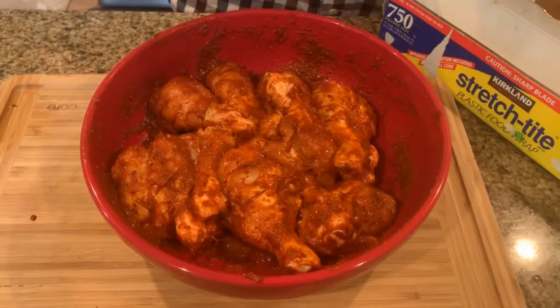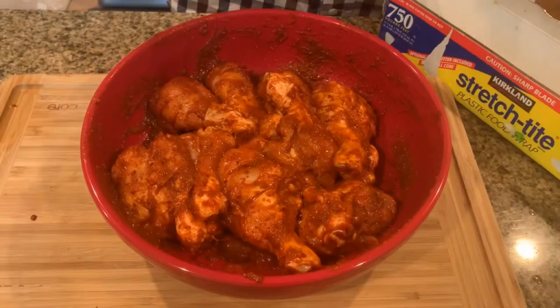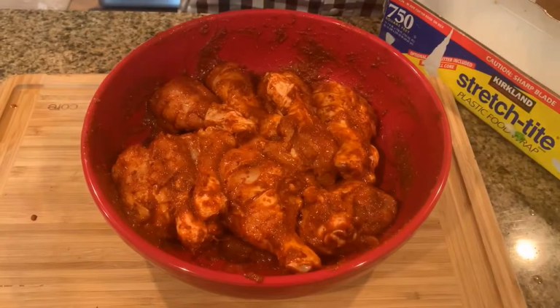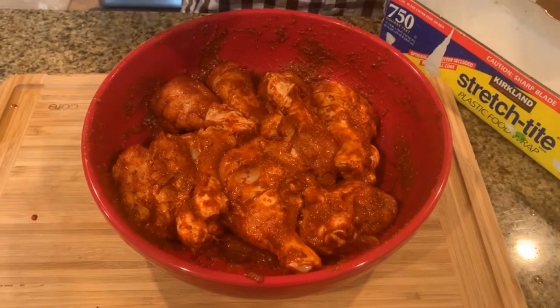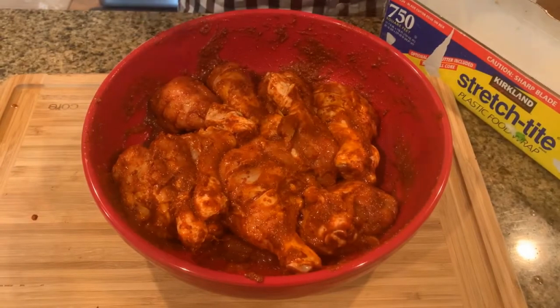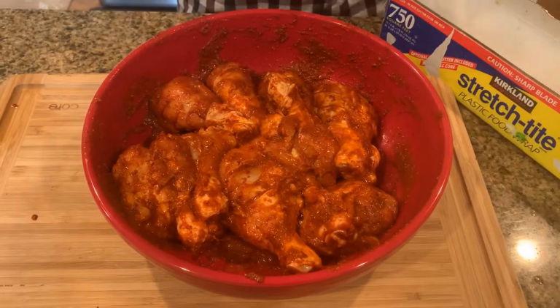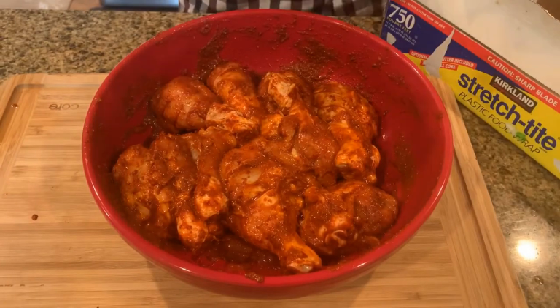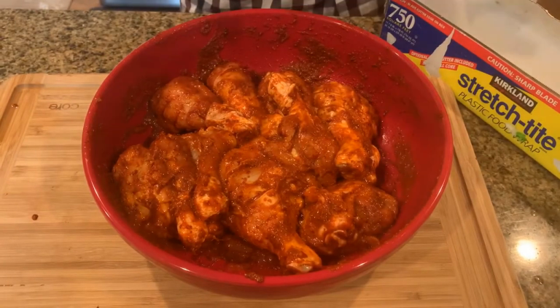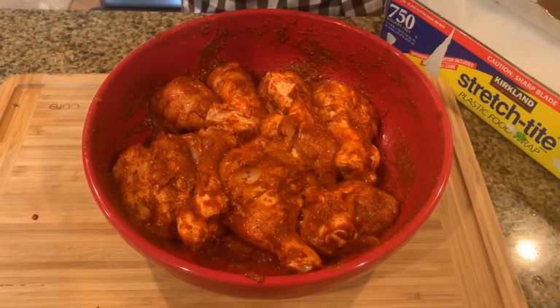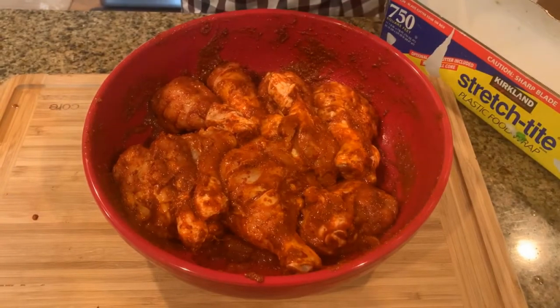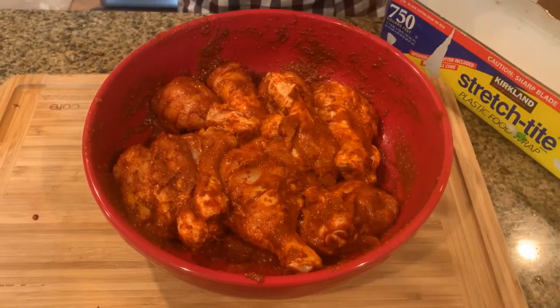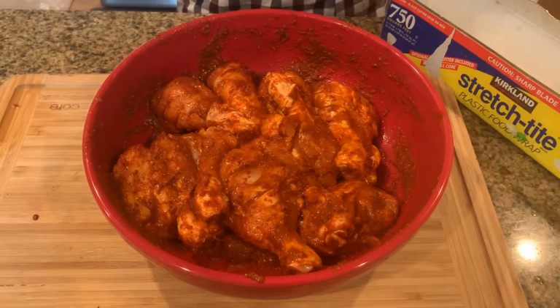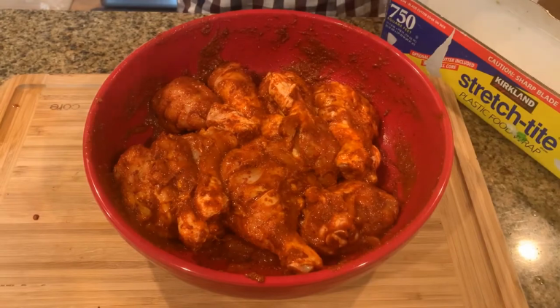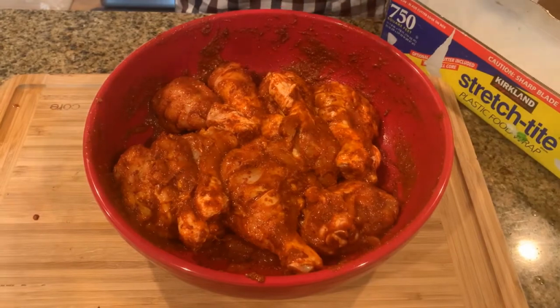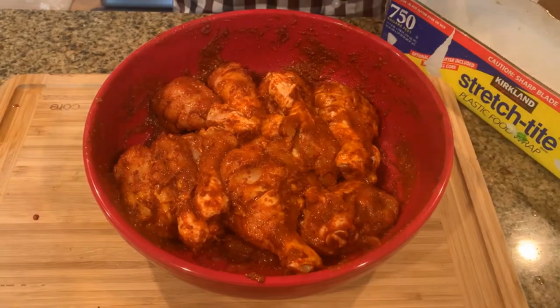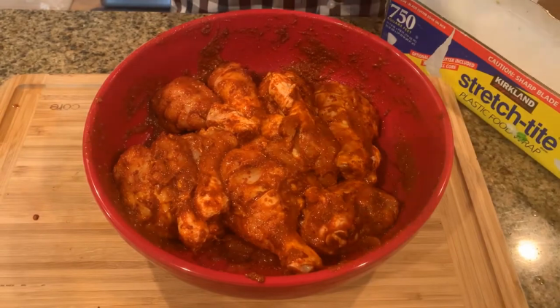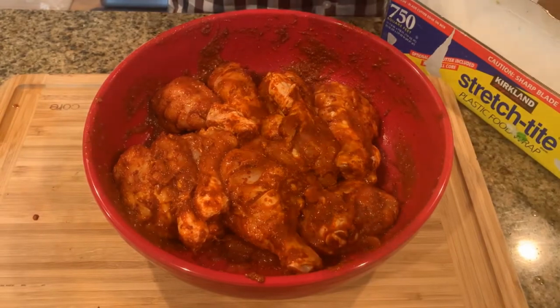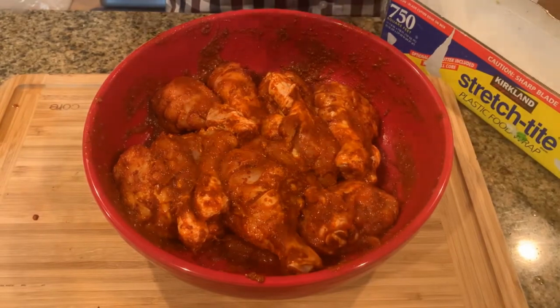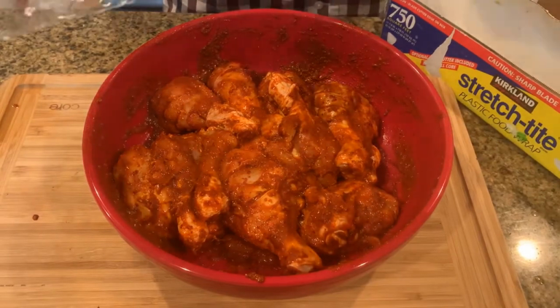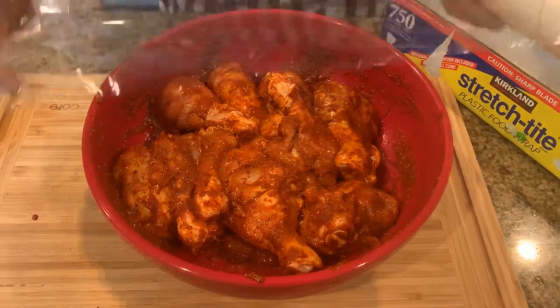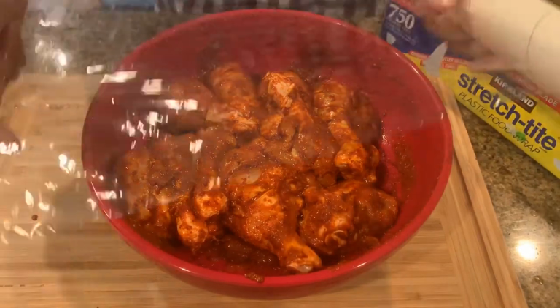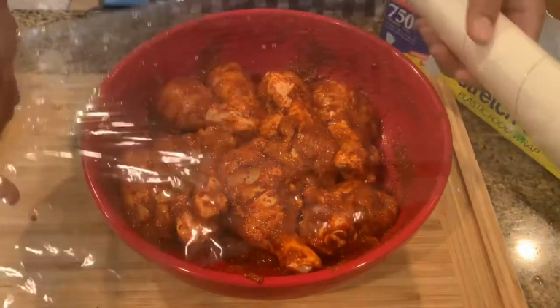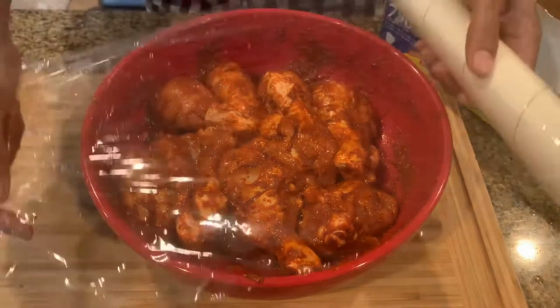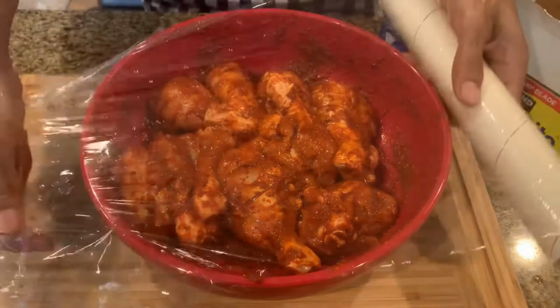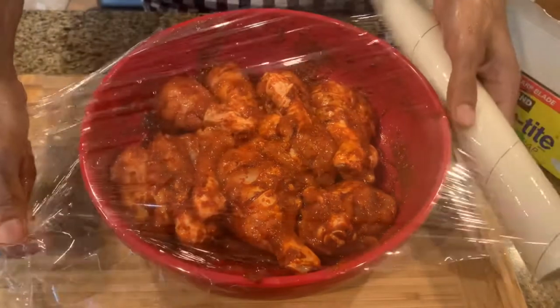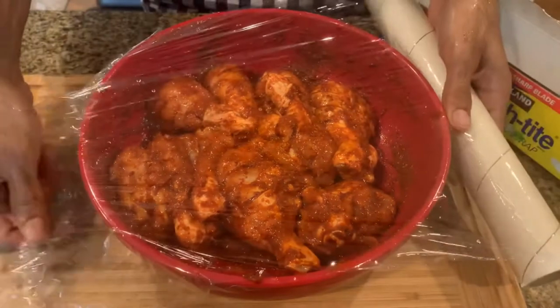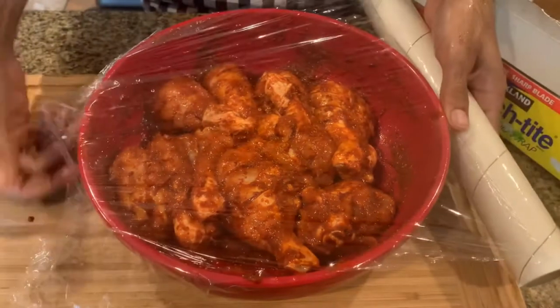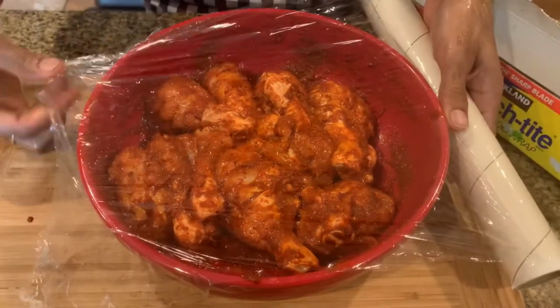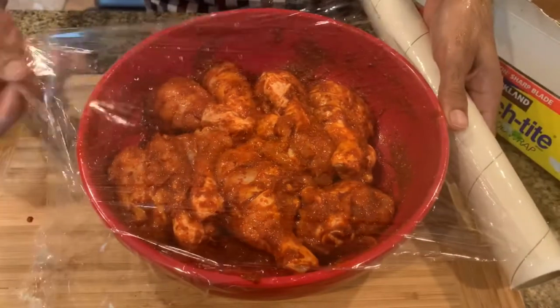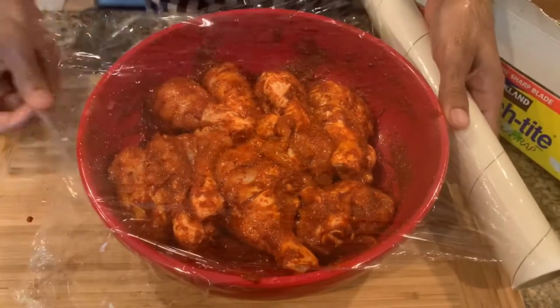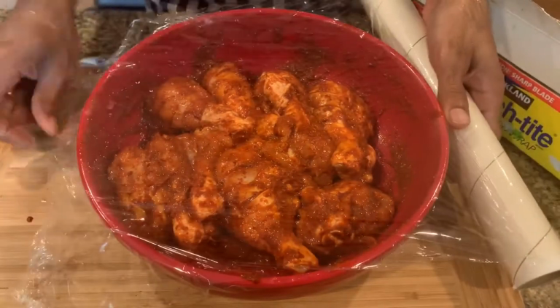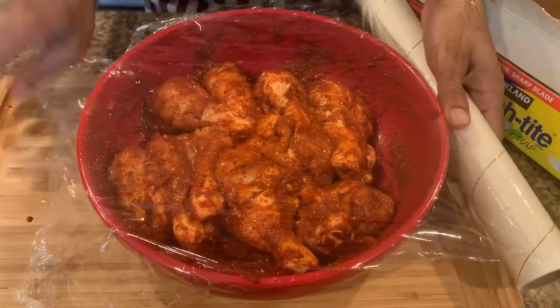Now let's cover with a cling wrap and let it marinate for at least 3 hours. Overnight marination would be even better.